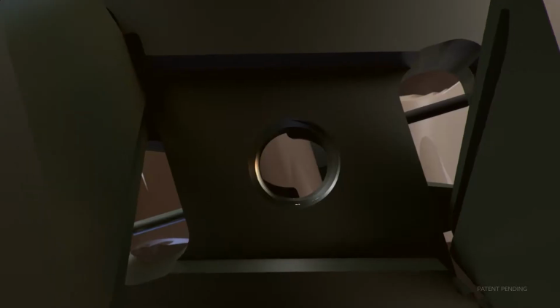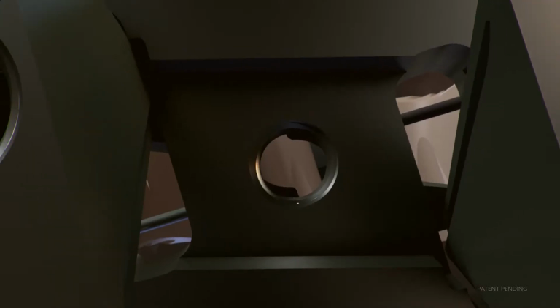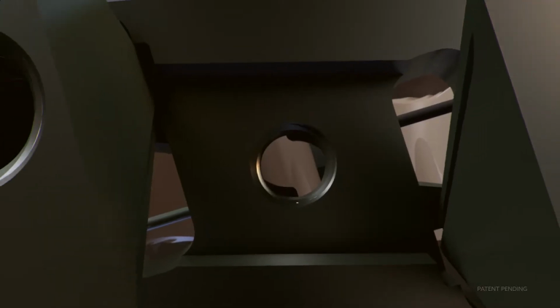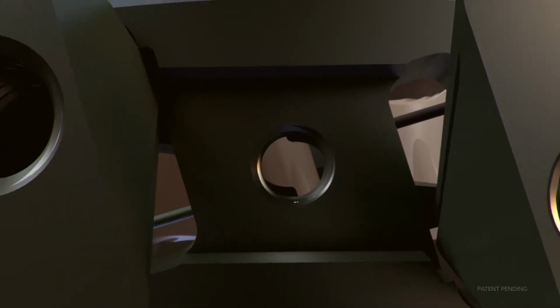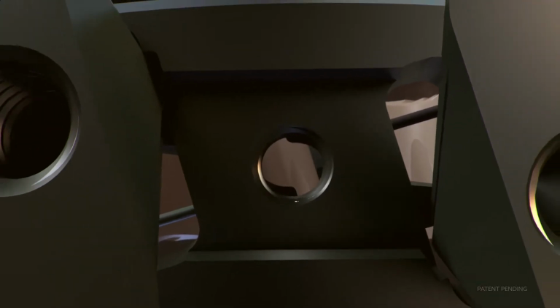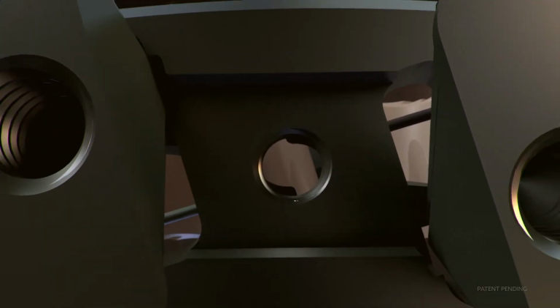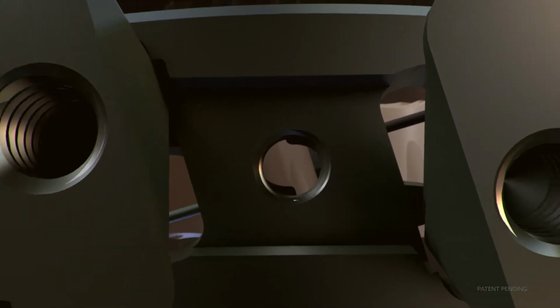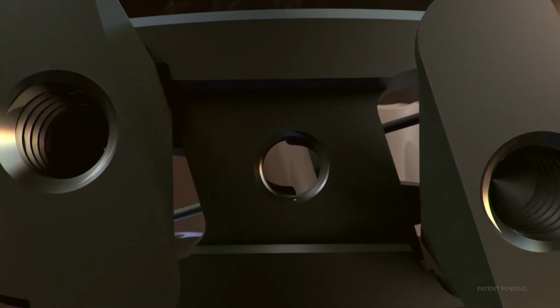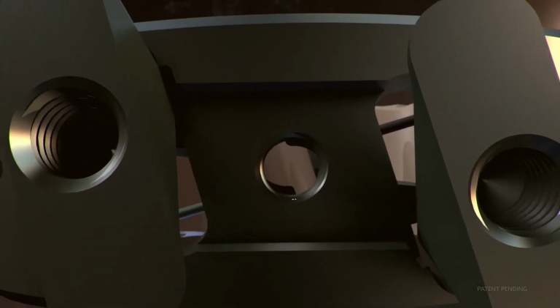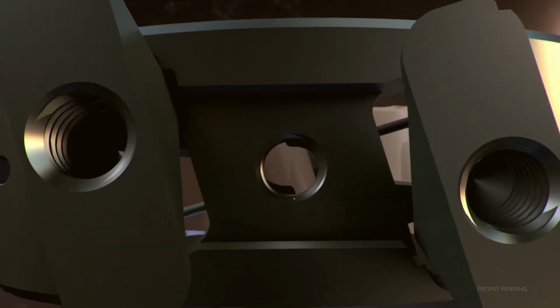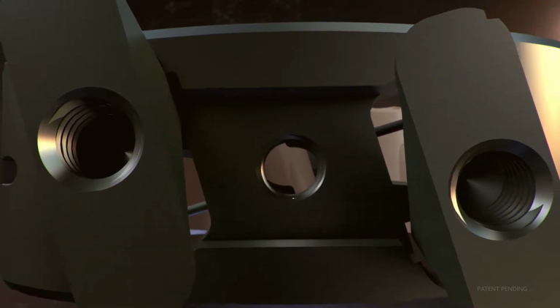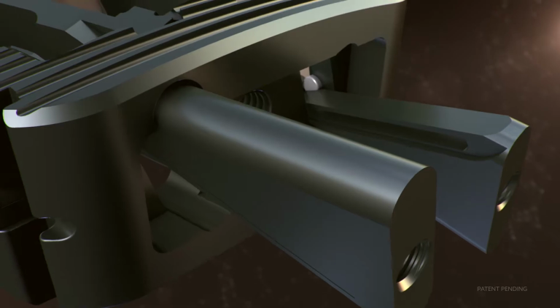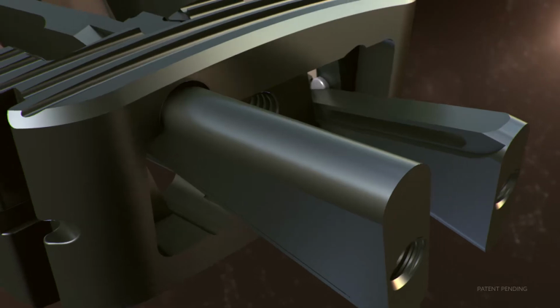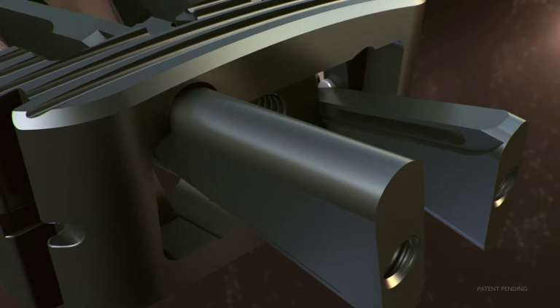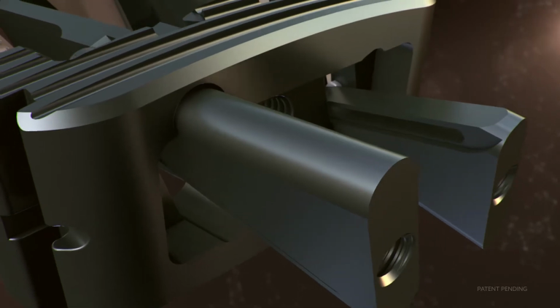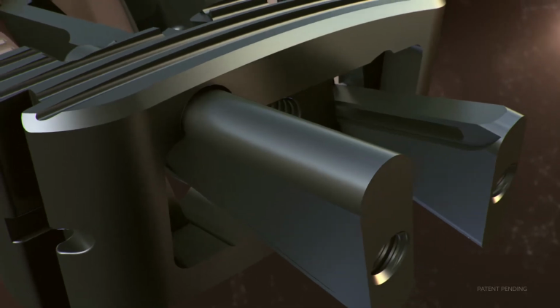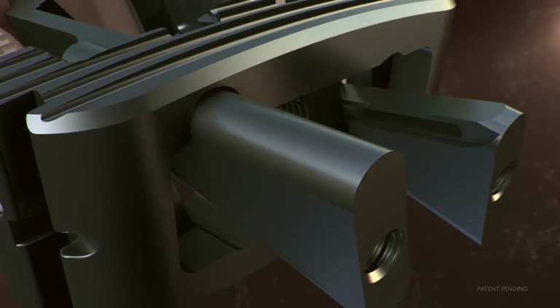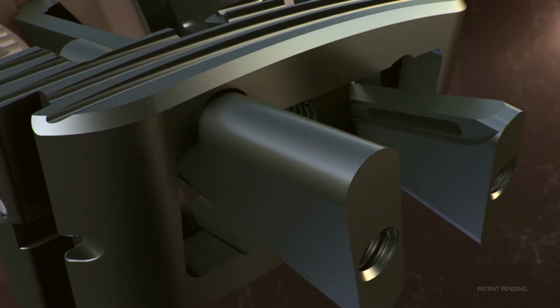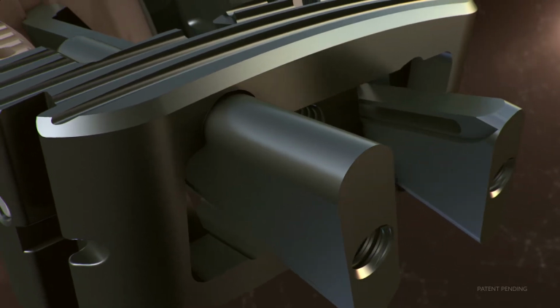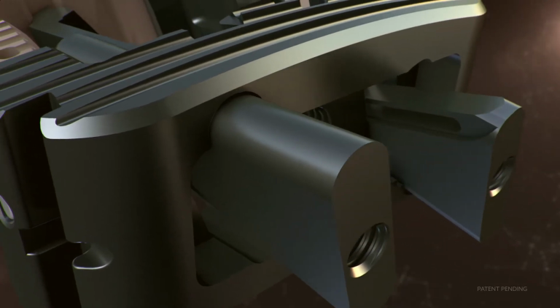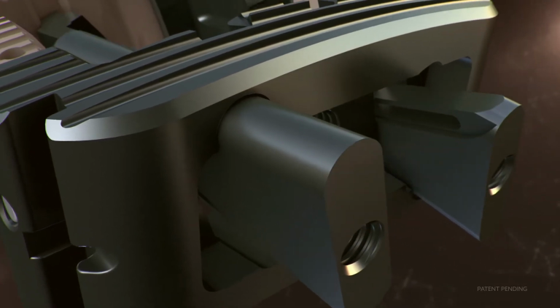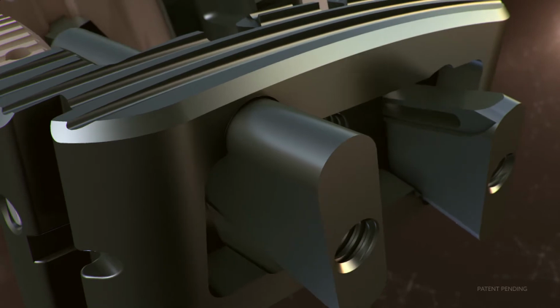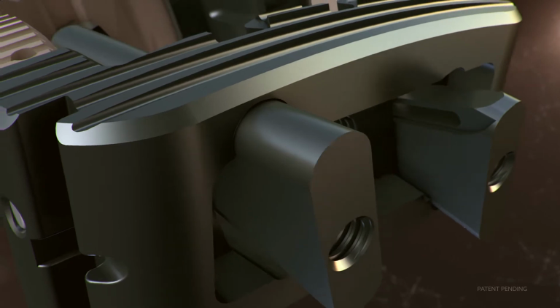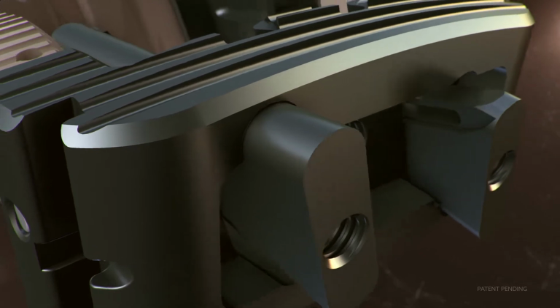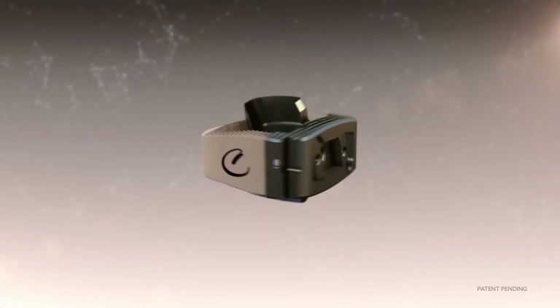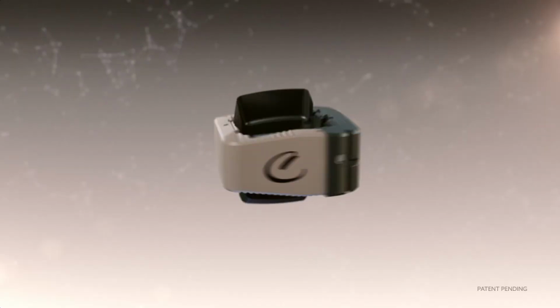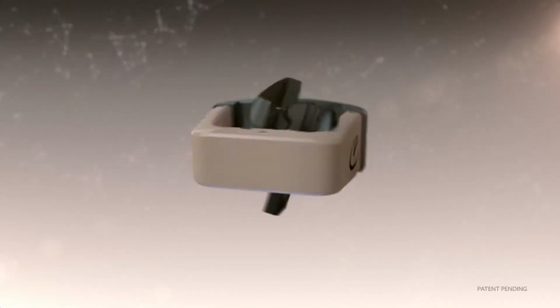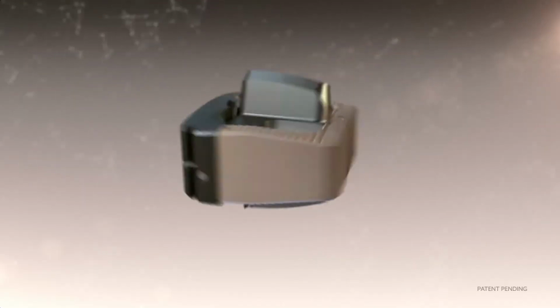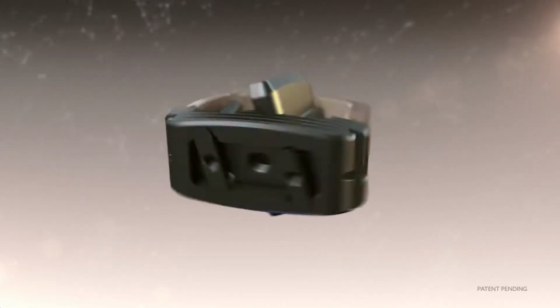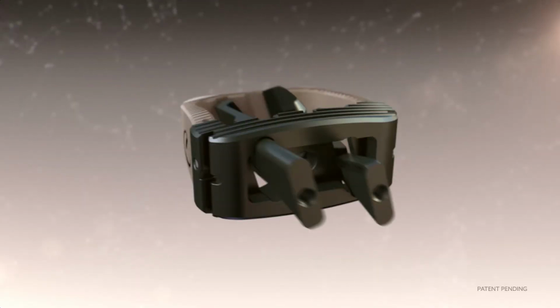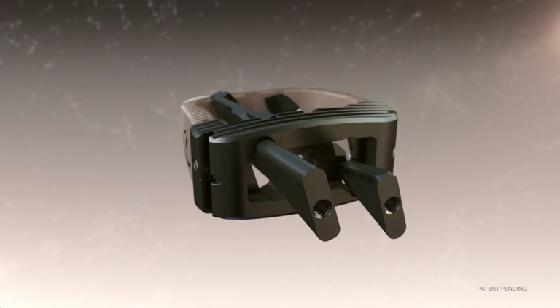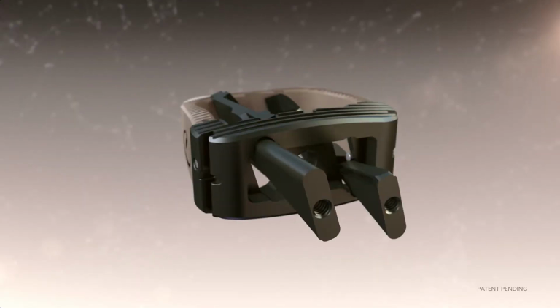The cage allows for one-step insertion, impaction, and then fixation of the blades.